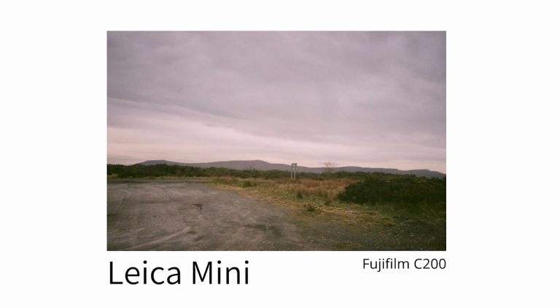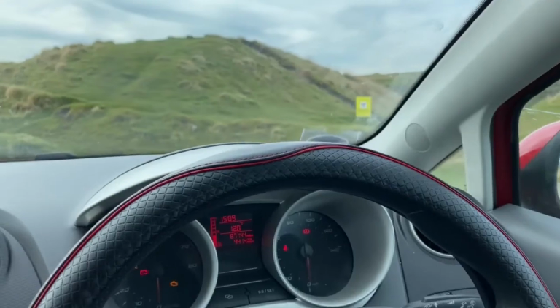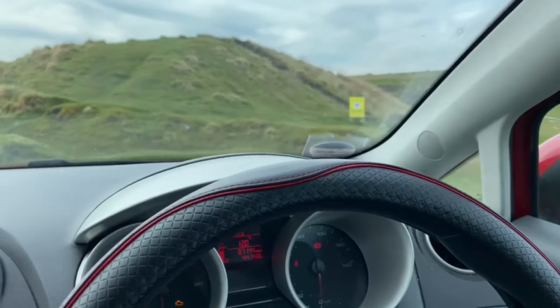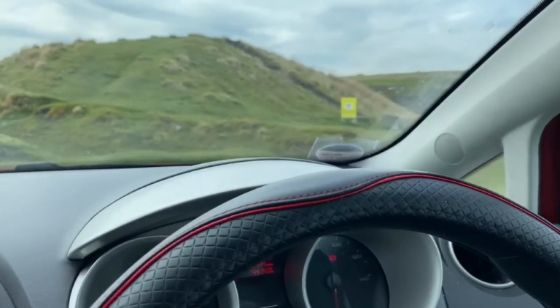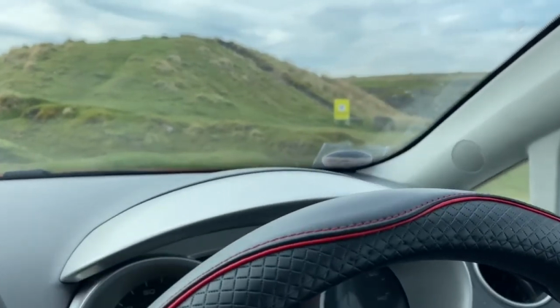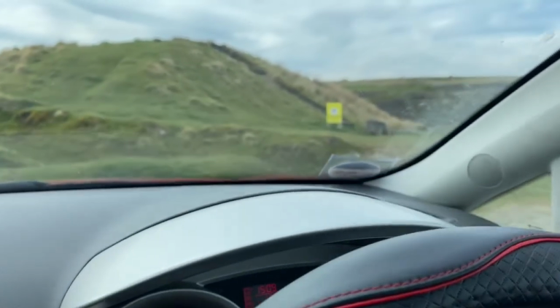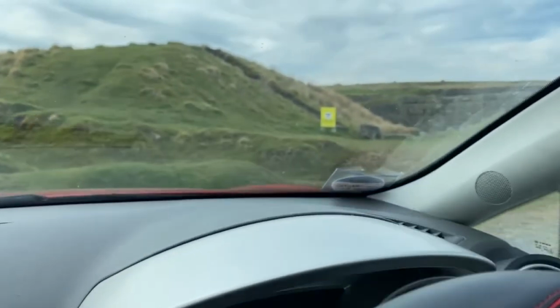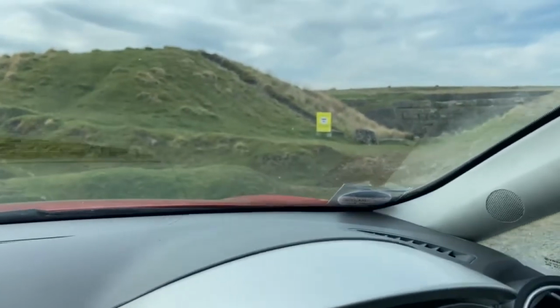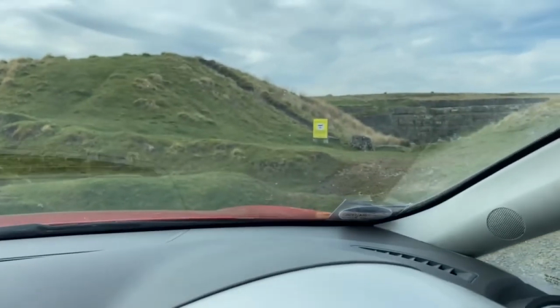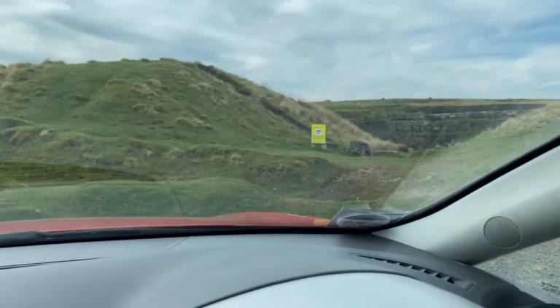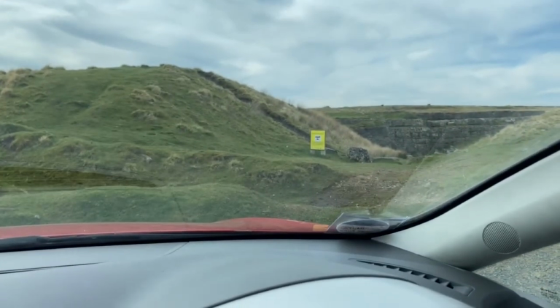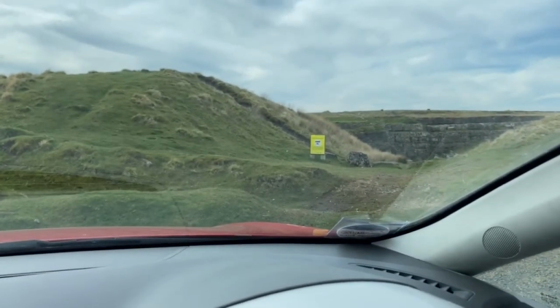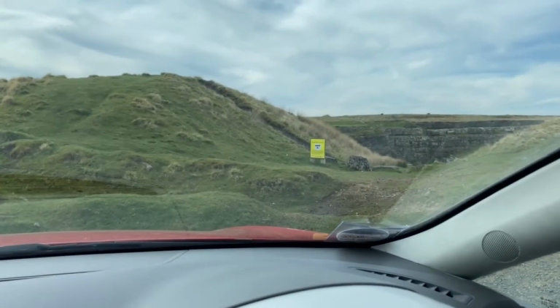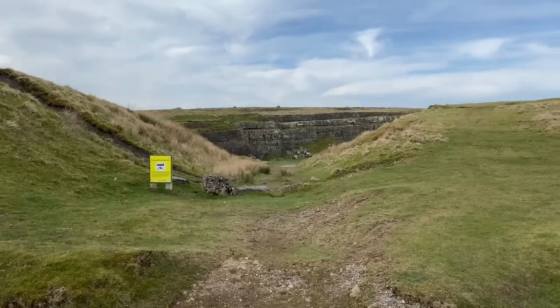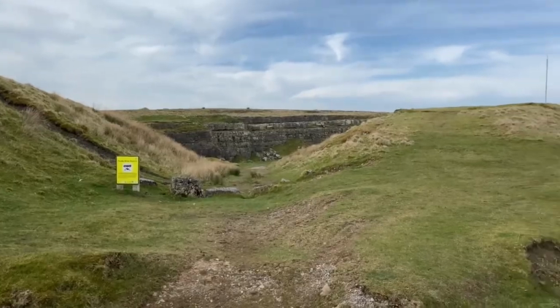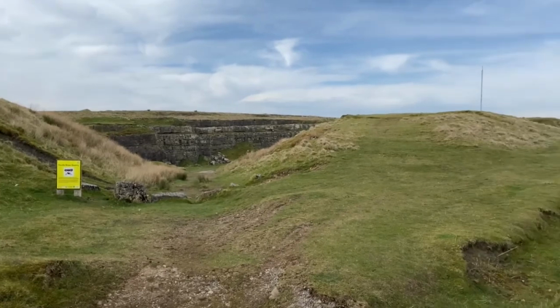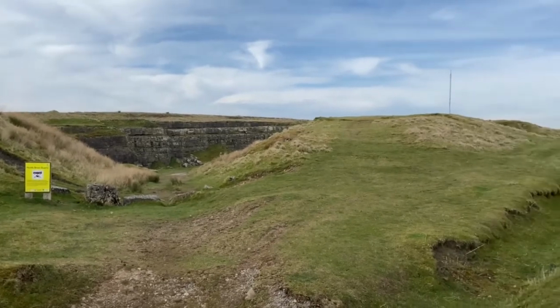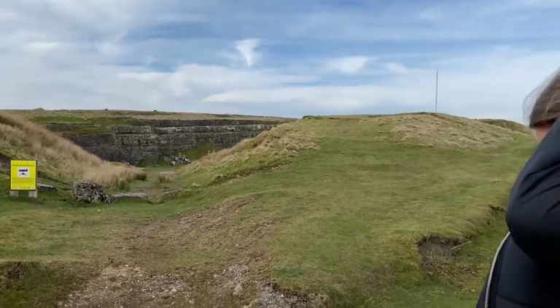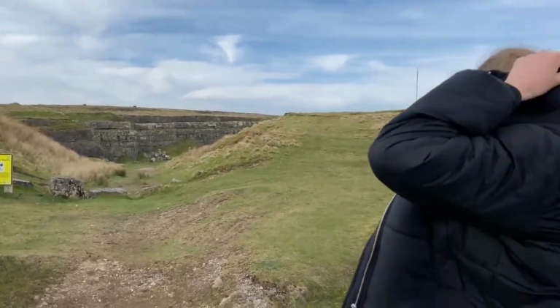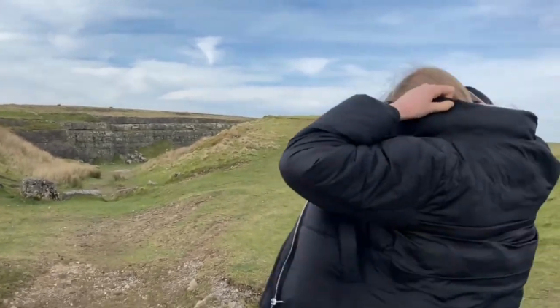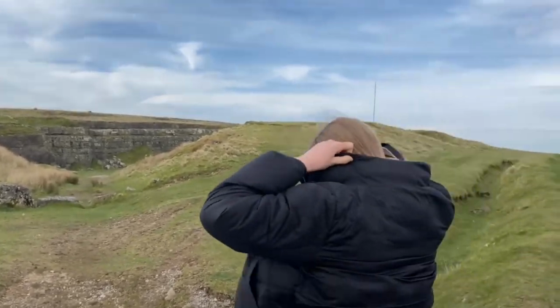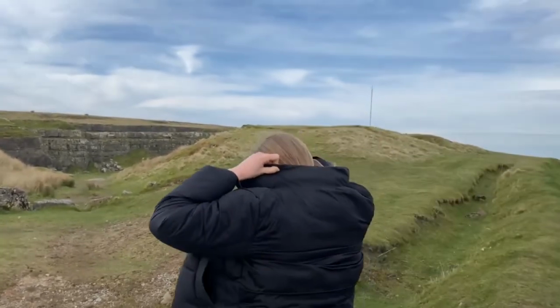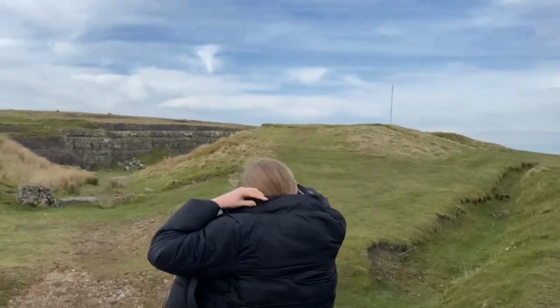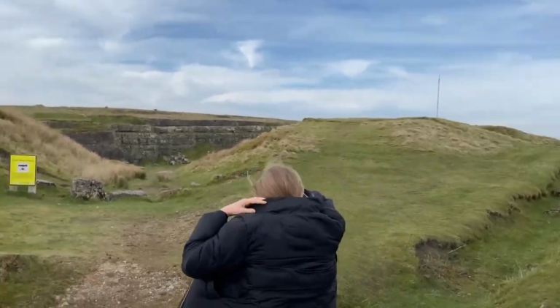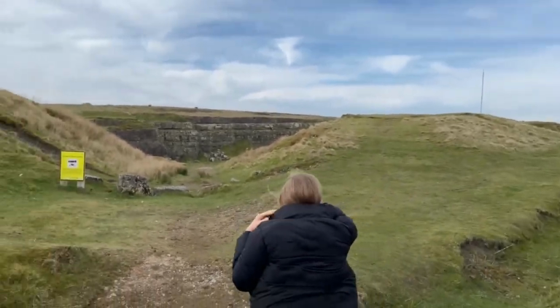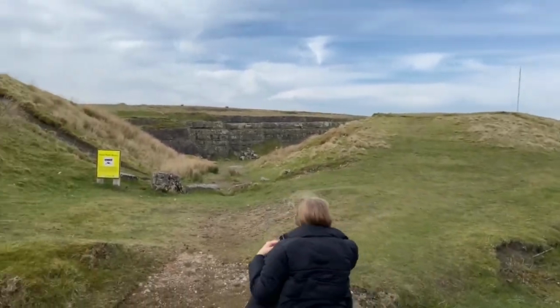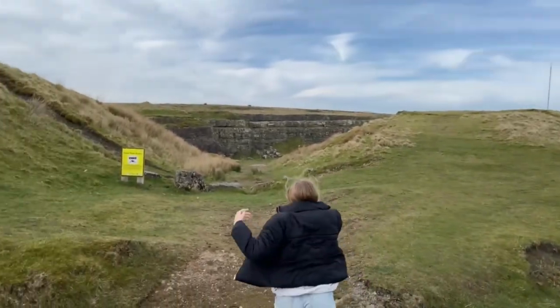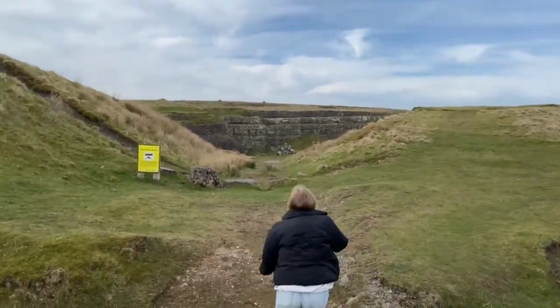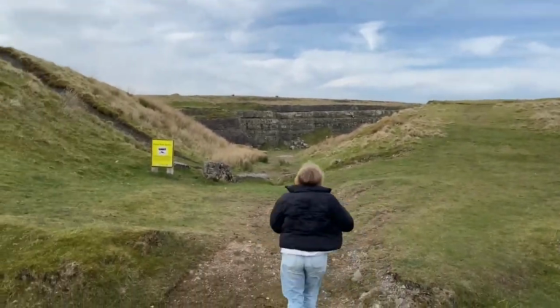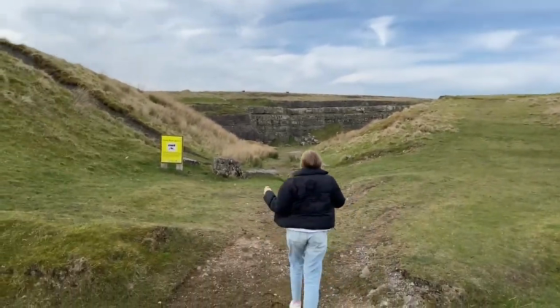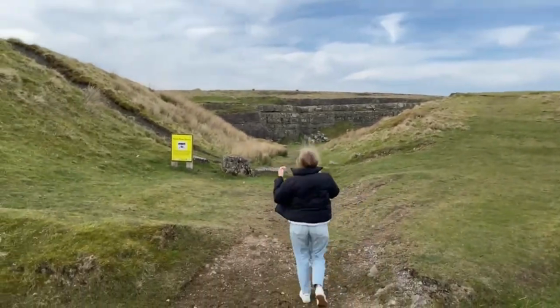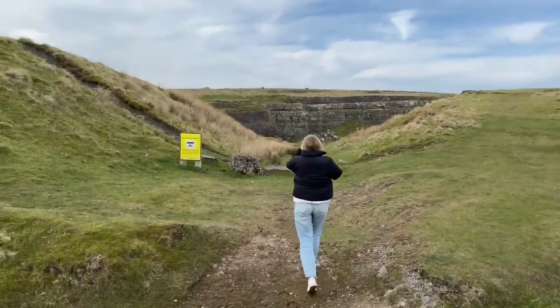One of the places we stopped on the way back was this old quarry, which looked great for some photos, but as soon as we got out we realised just how windy it was up there.